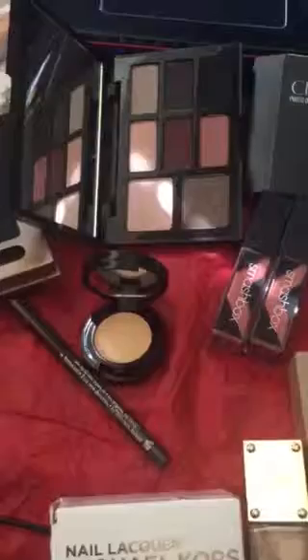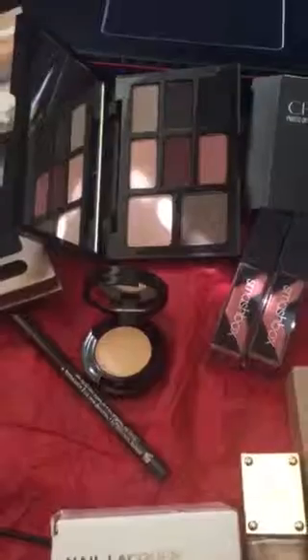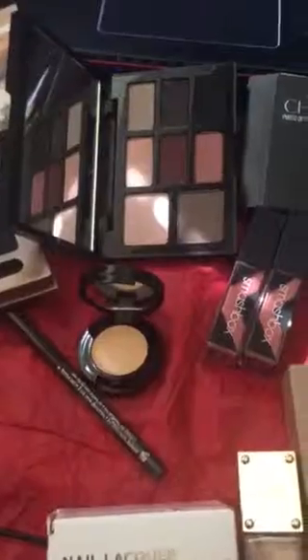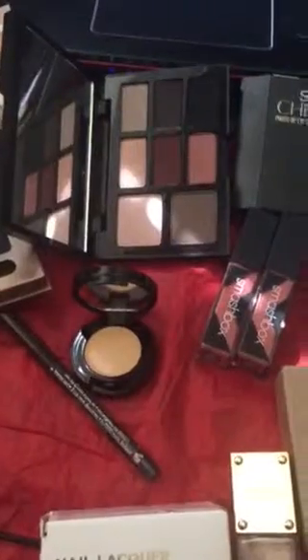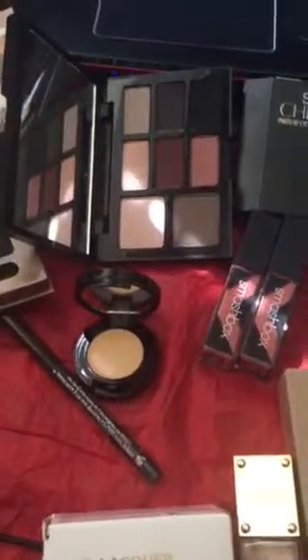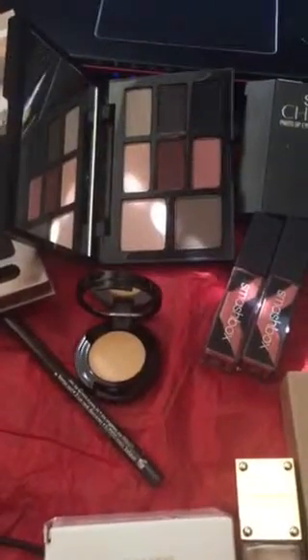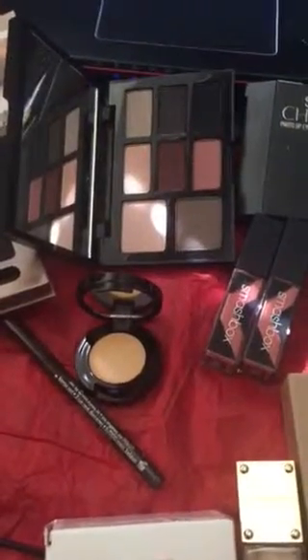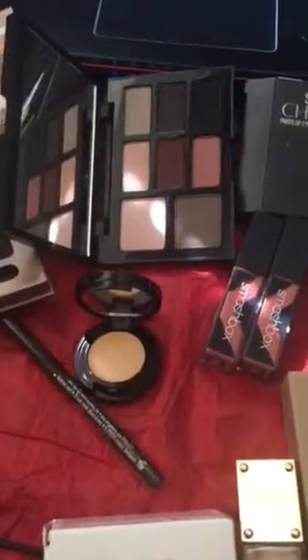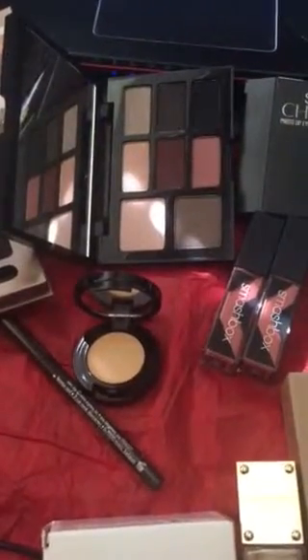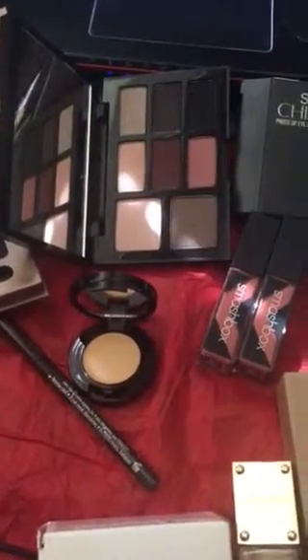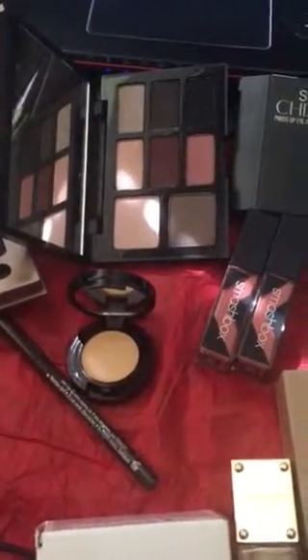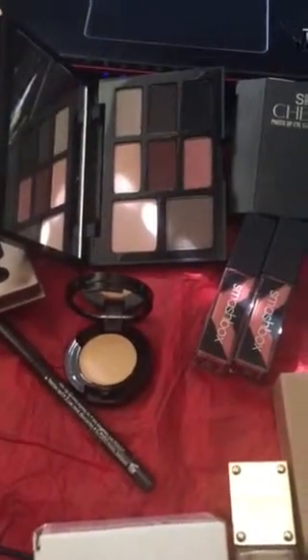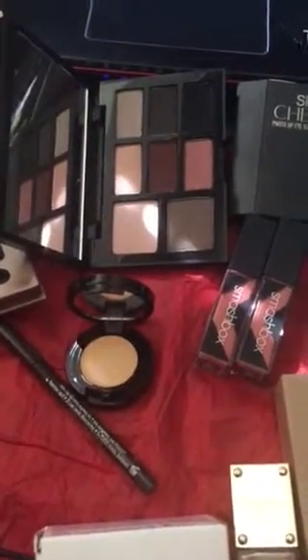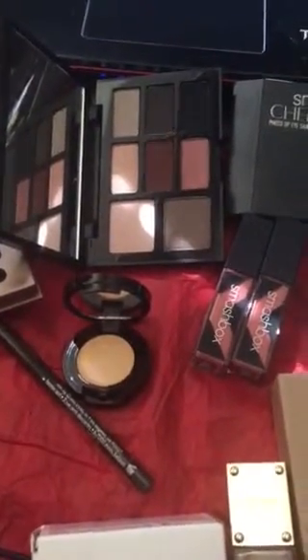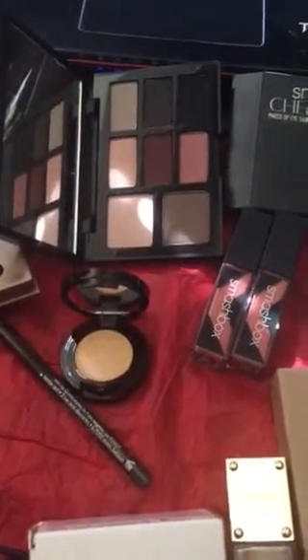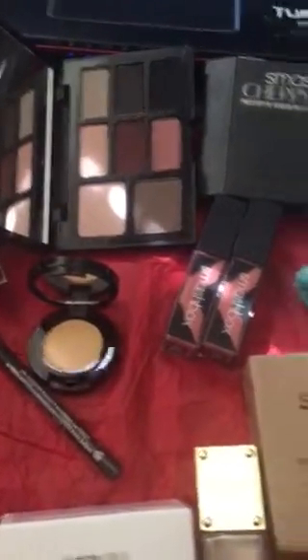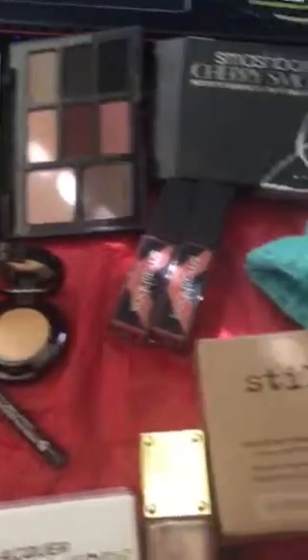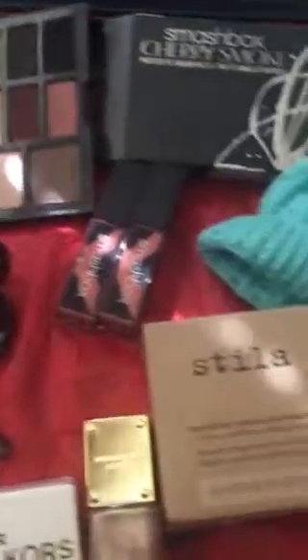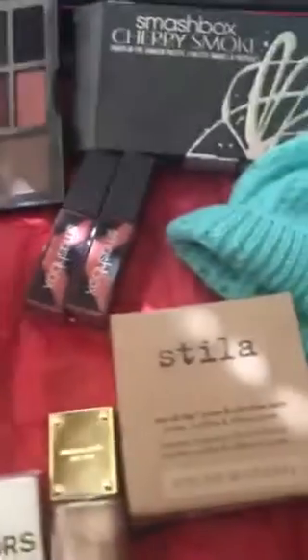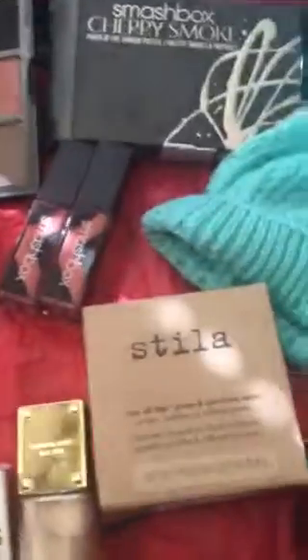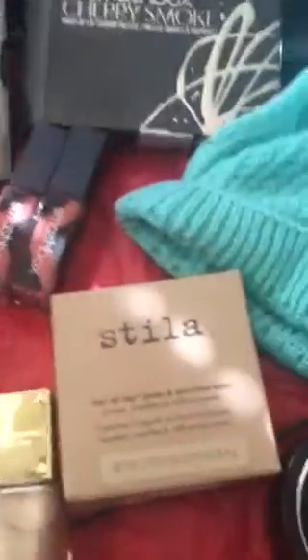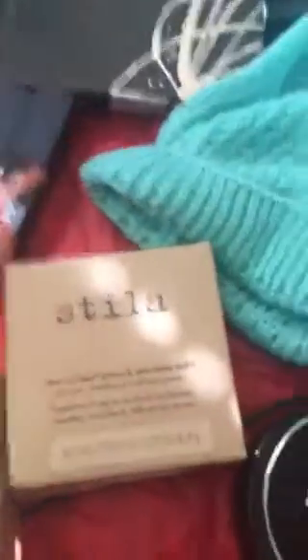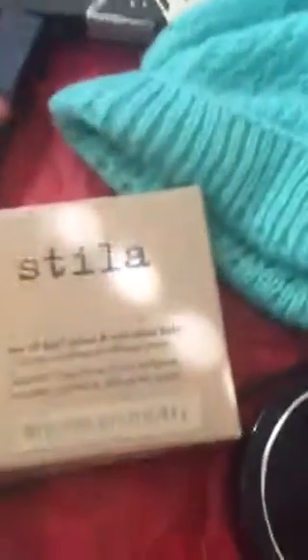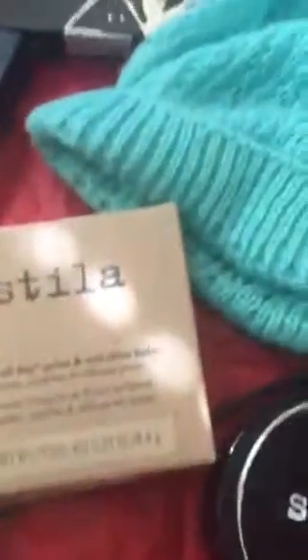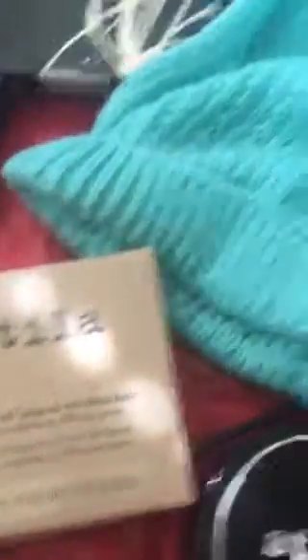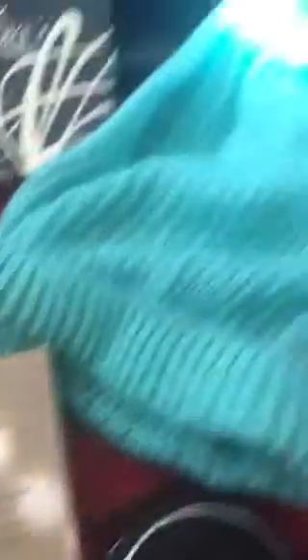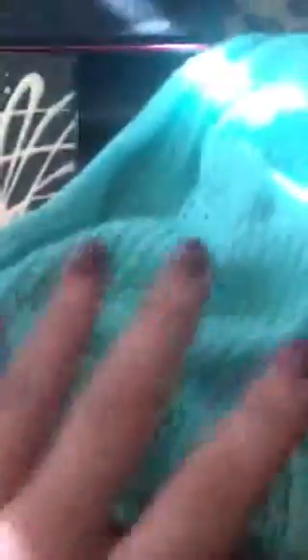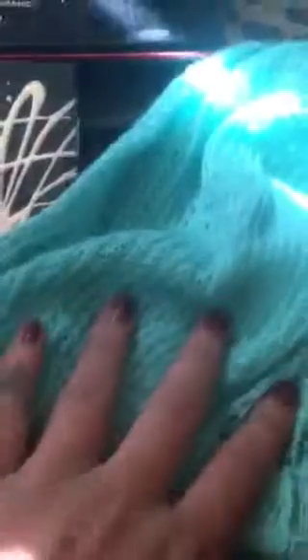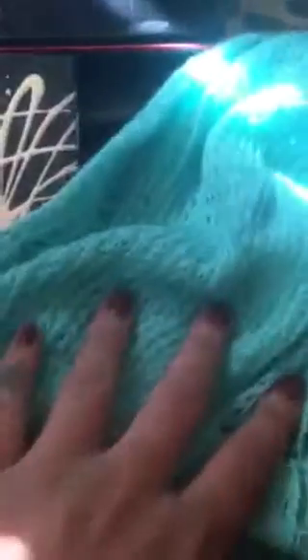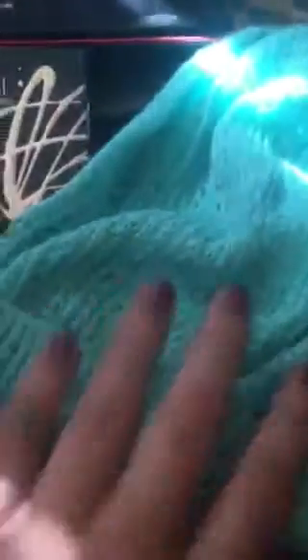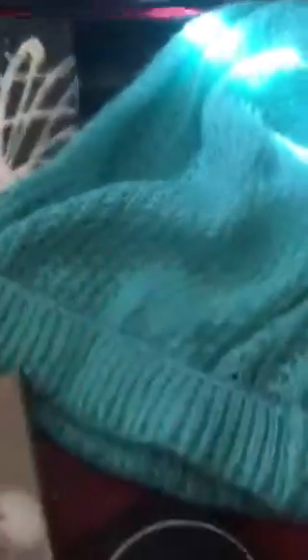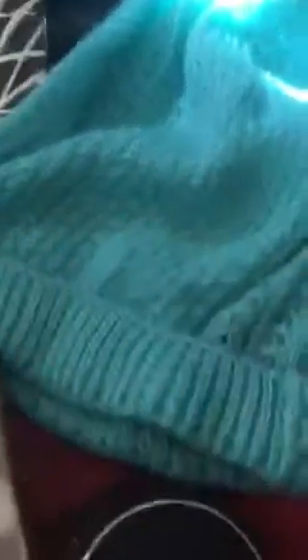We're going to do a Nordstrom Rack haul today because I knew they'd probably have more stuff. First up, a little beanie hat.